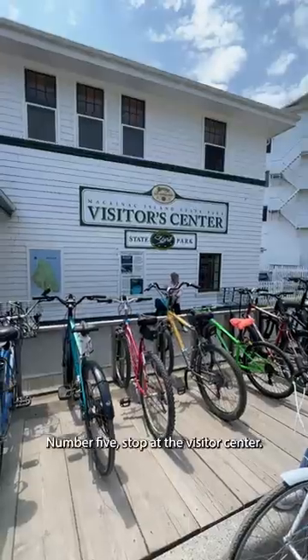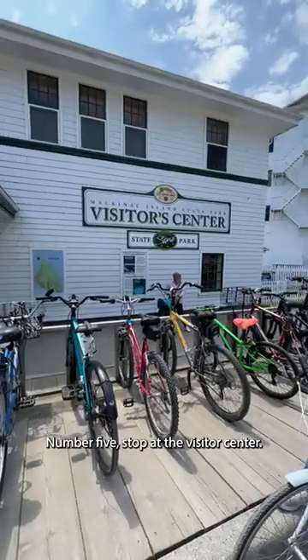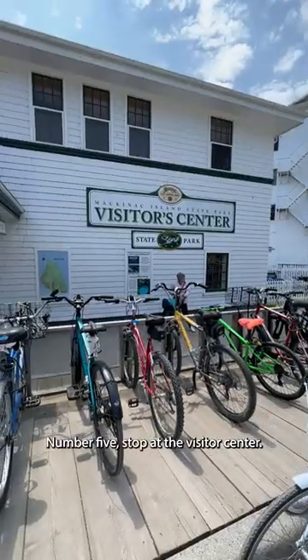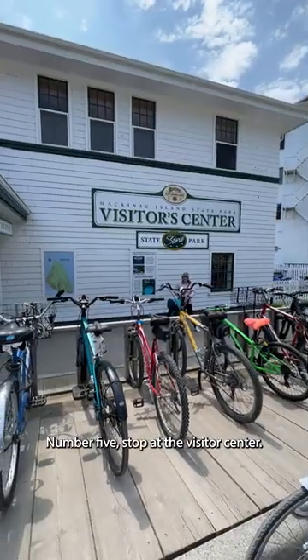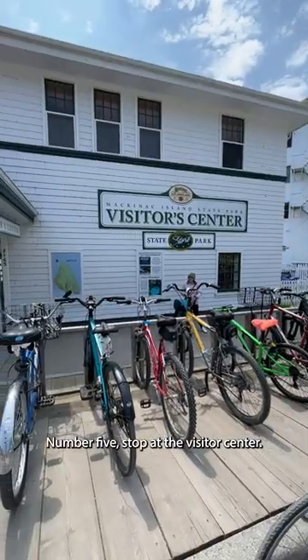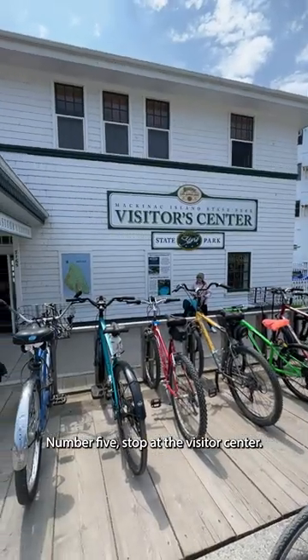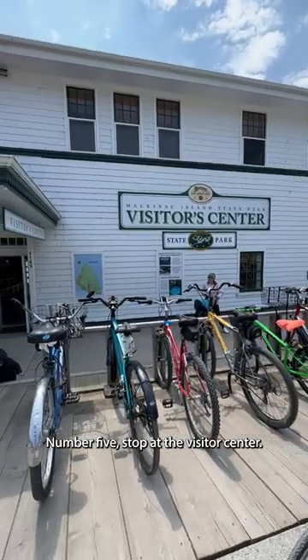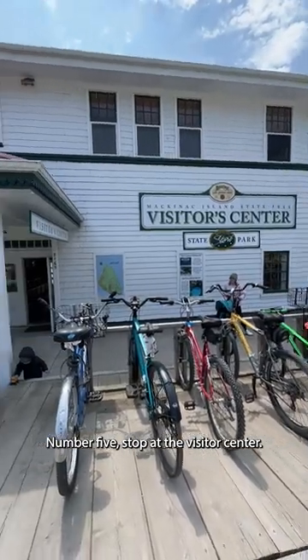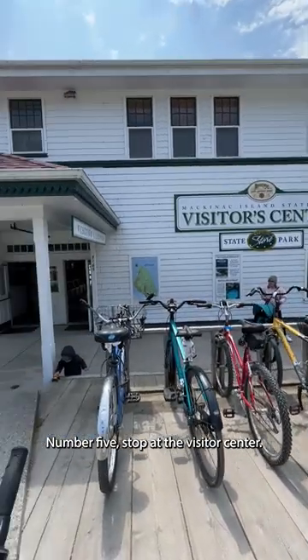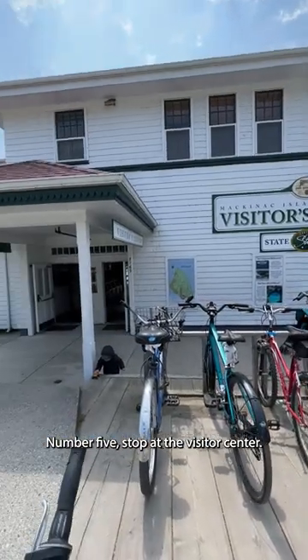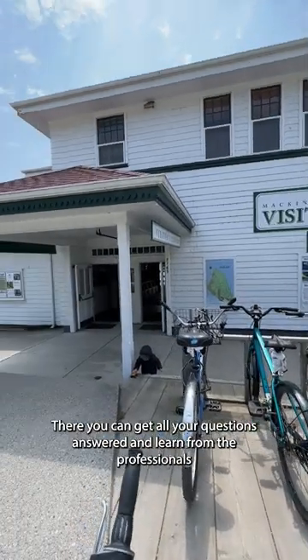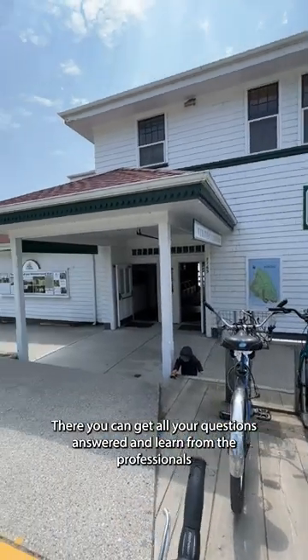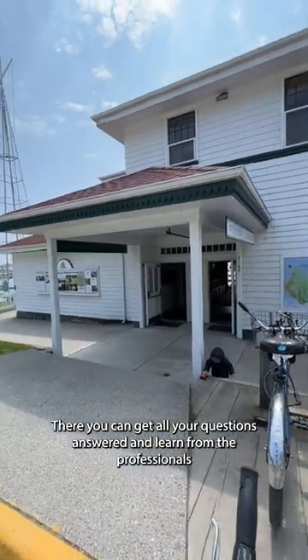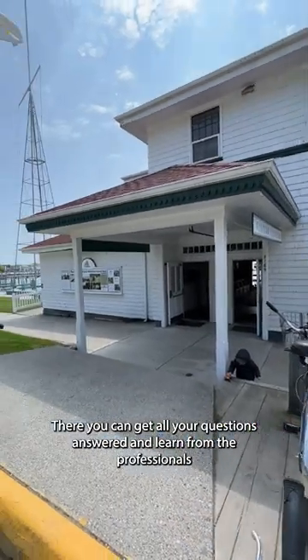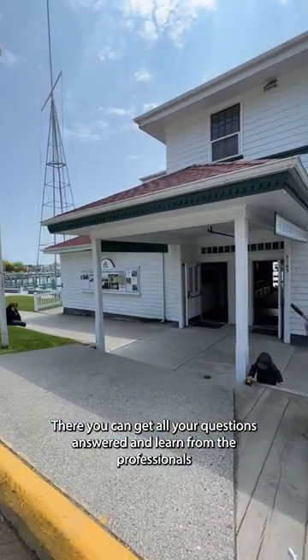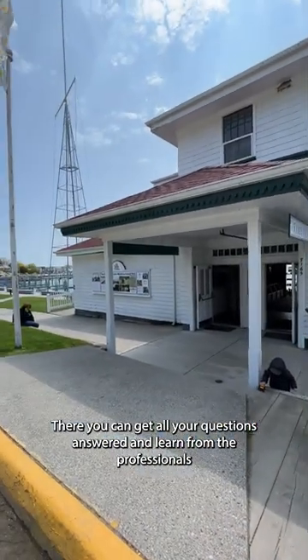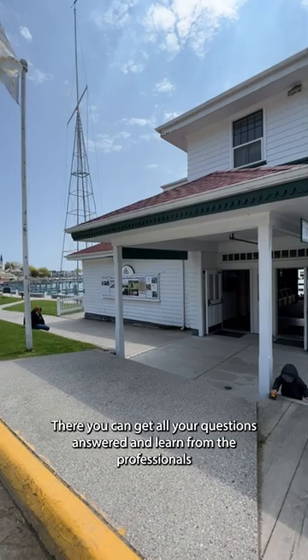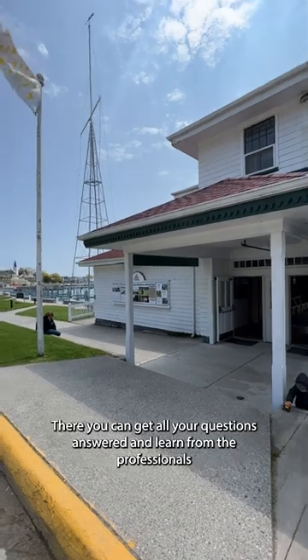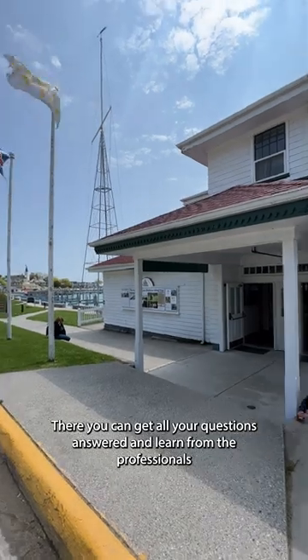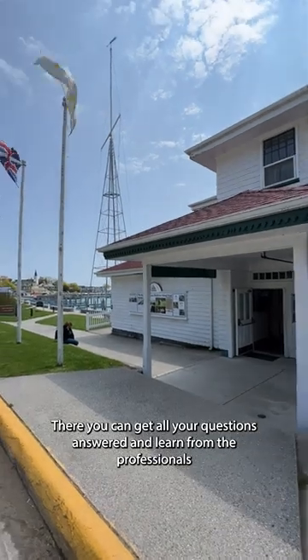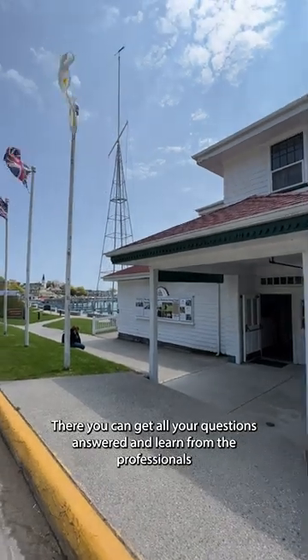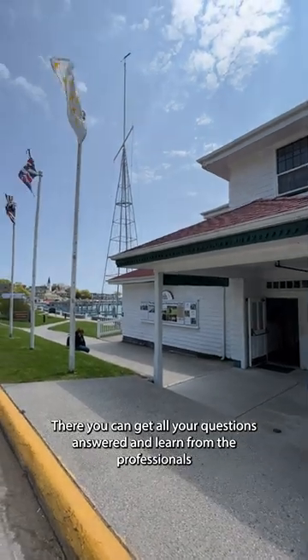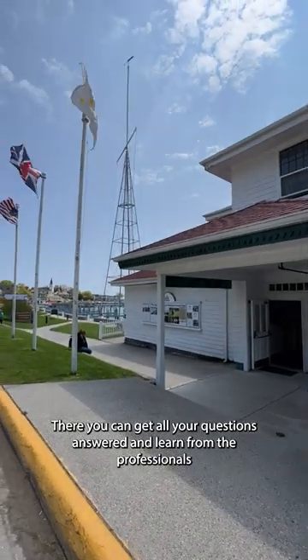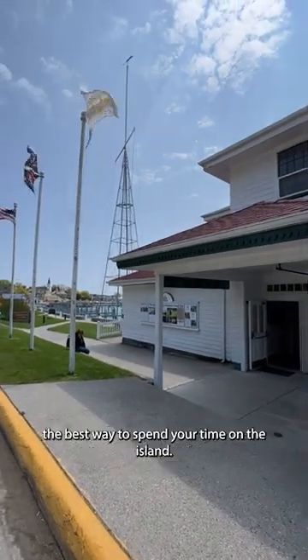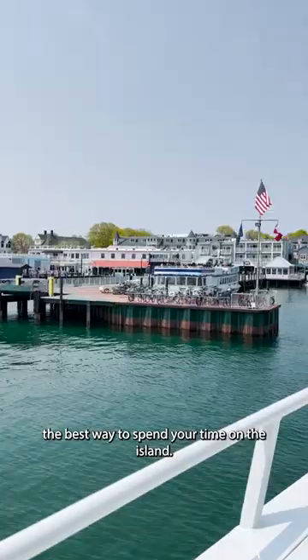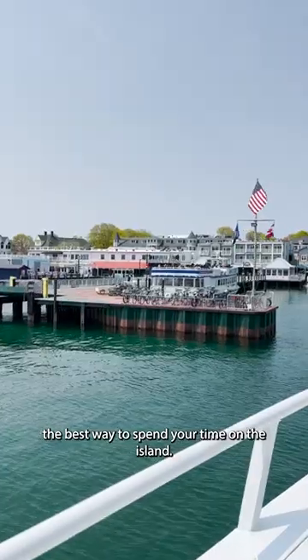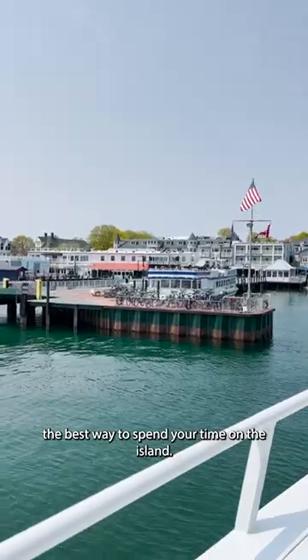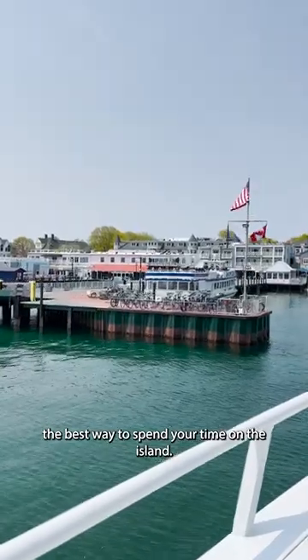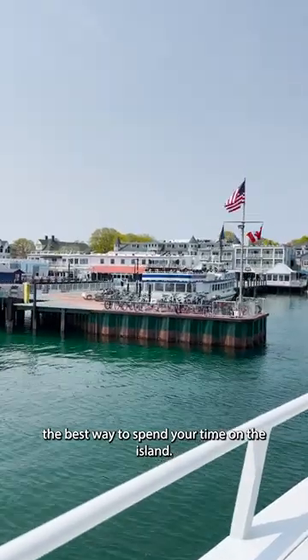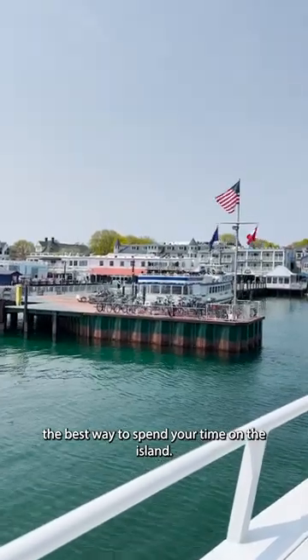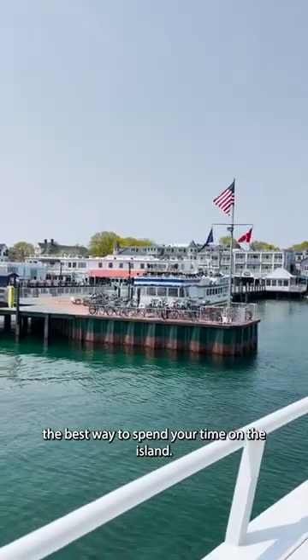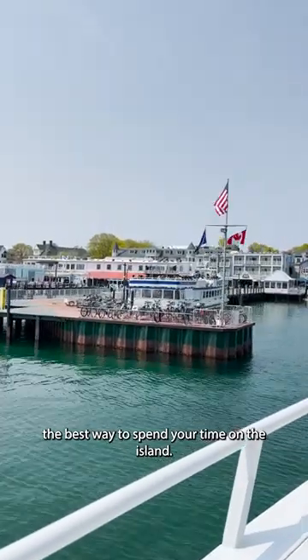Number 5: Stop at the Visitor Center. There you can get all your questions answered and learn from the professionals the best way to spend your time on the island.